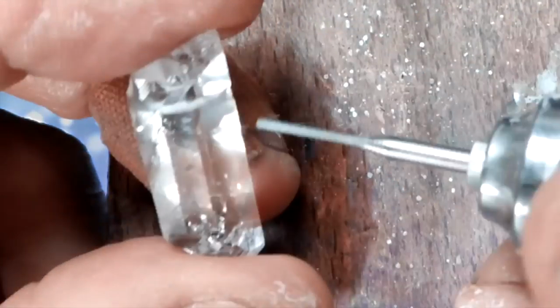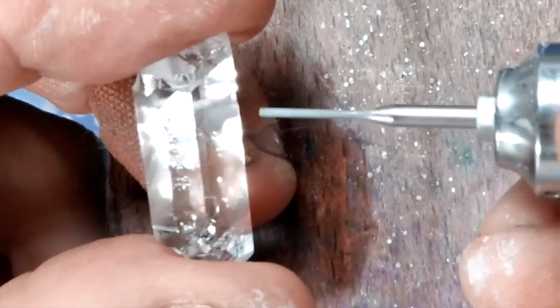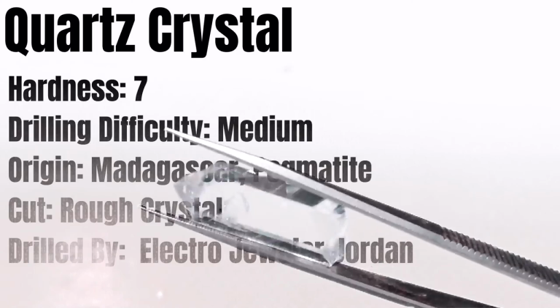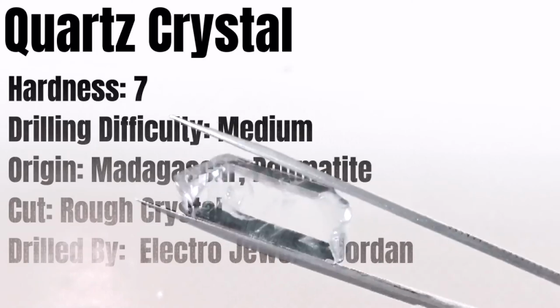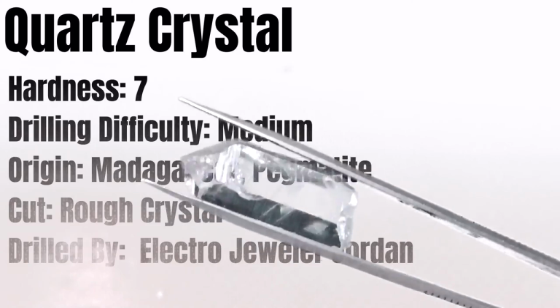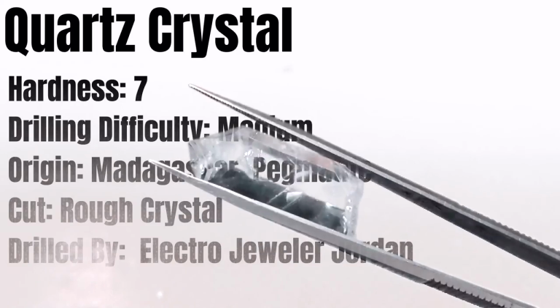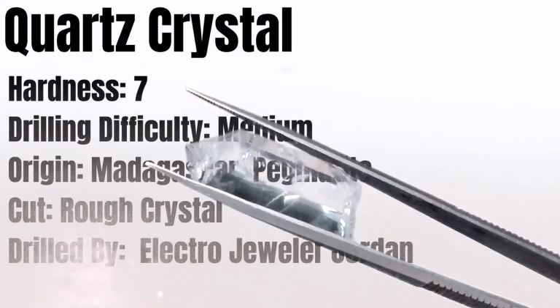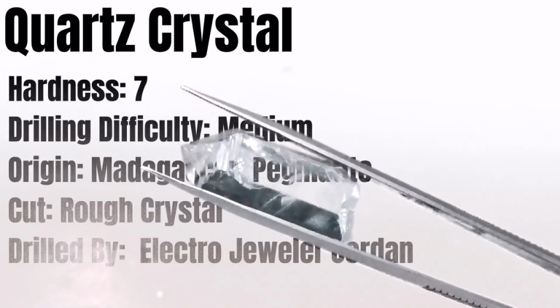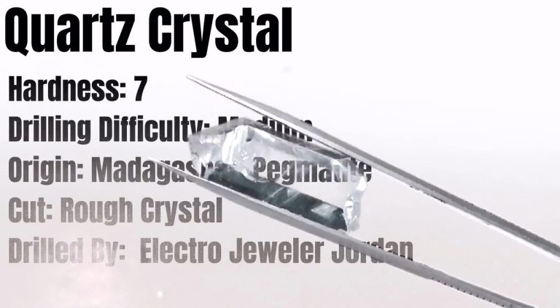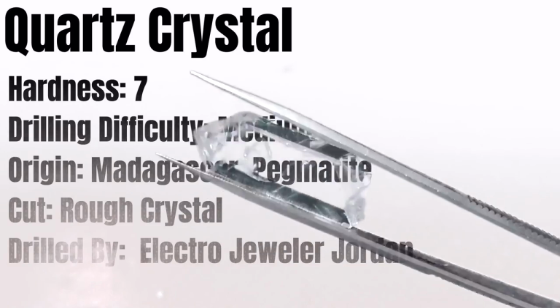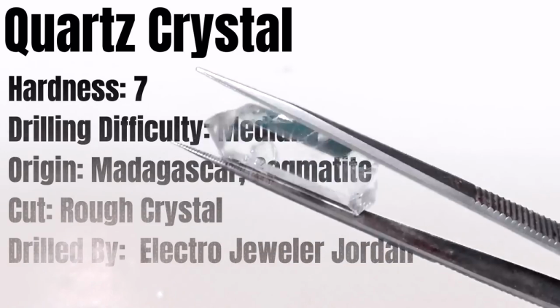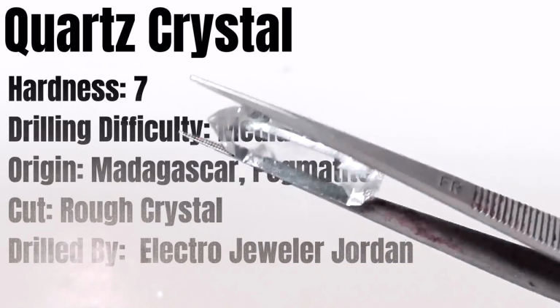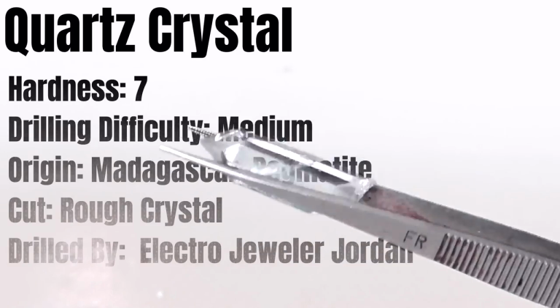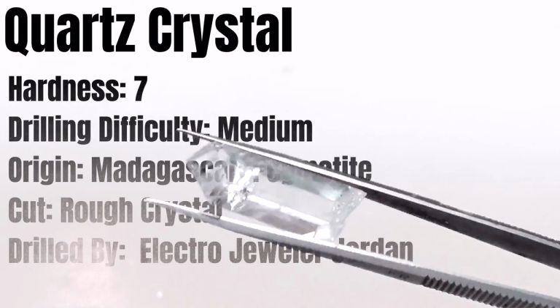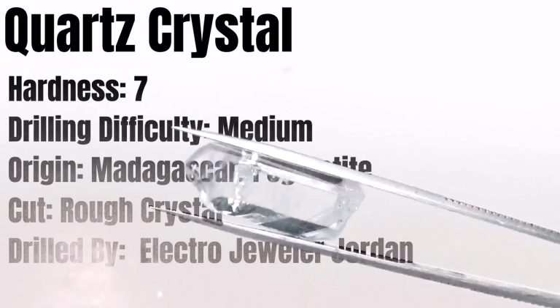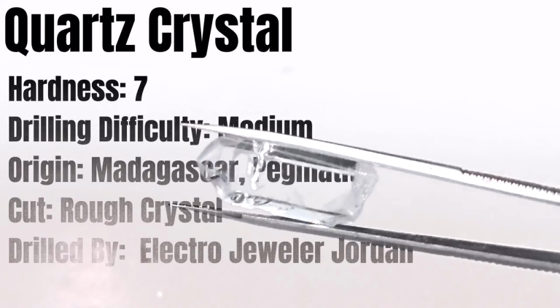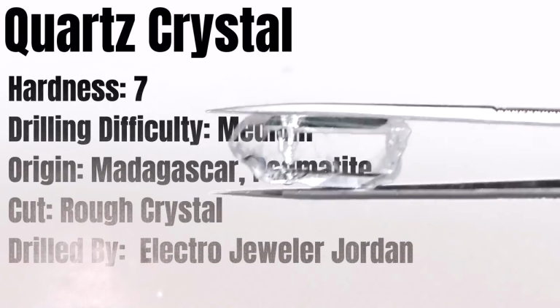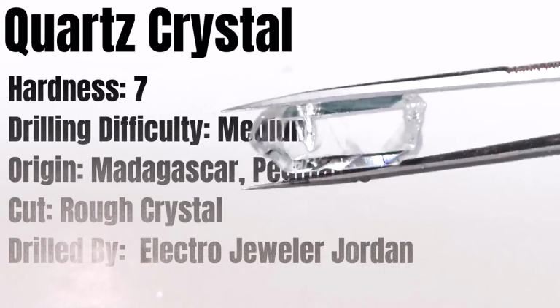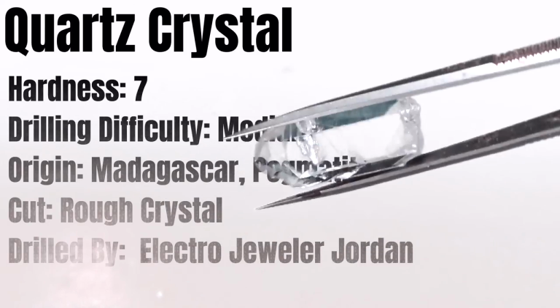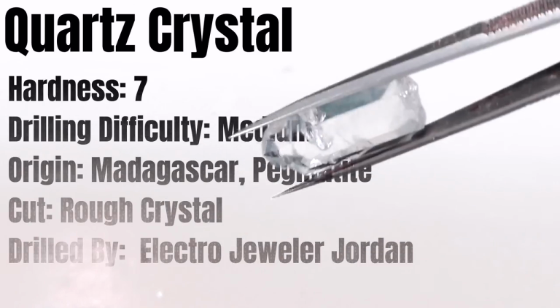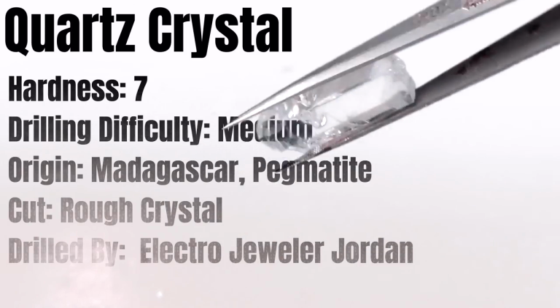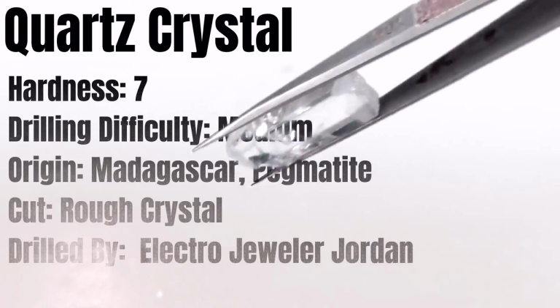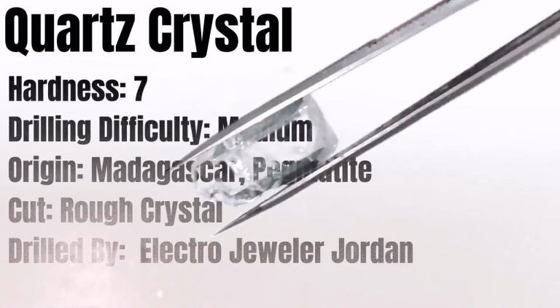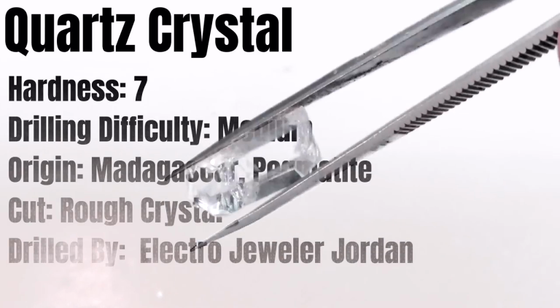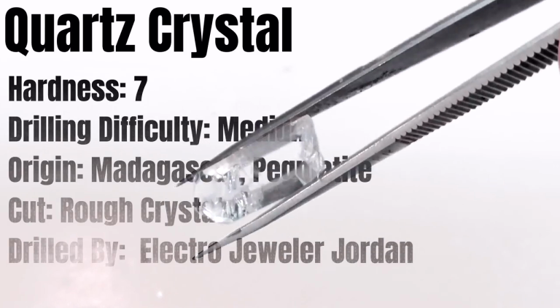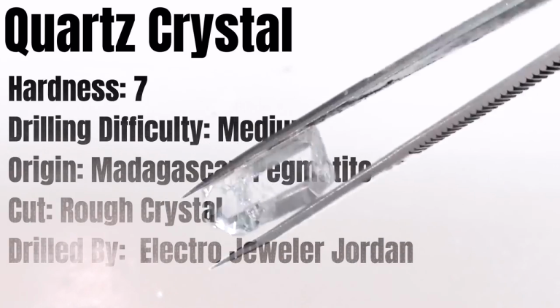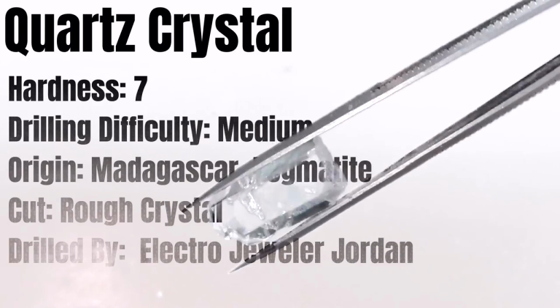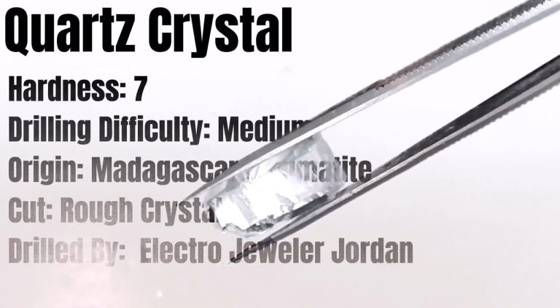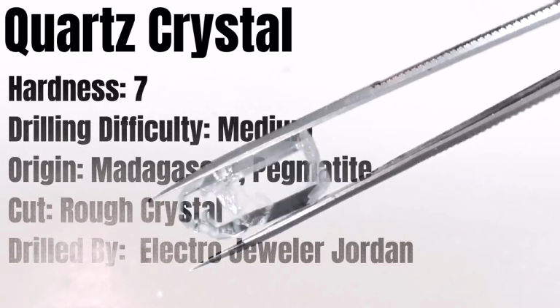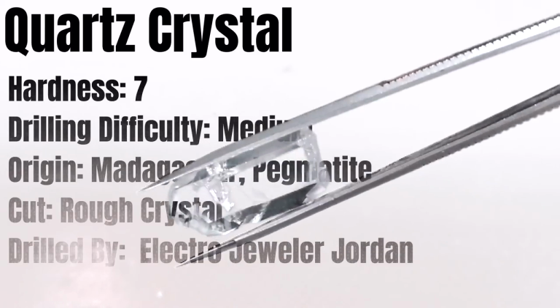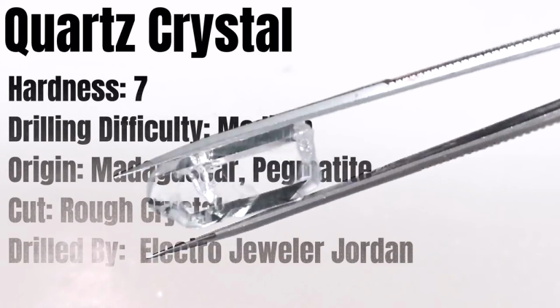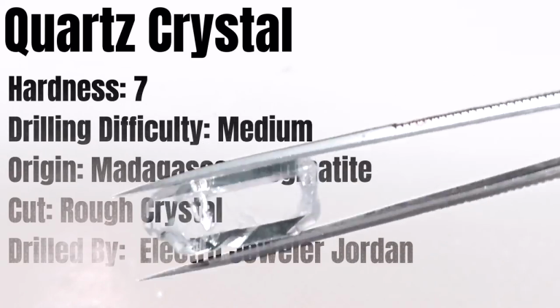Hello, Electro Jeweler Jordan here, and today I'm going to show you how to drill this quartz crystal.